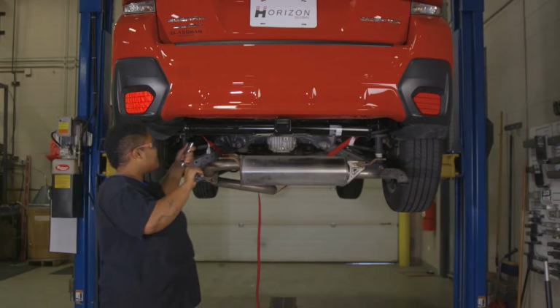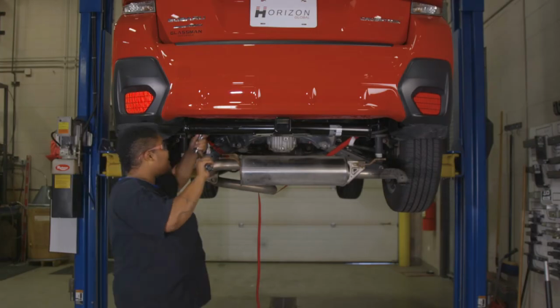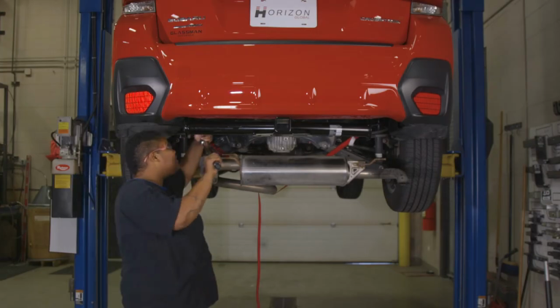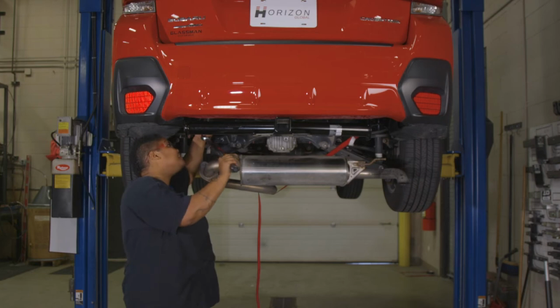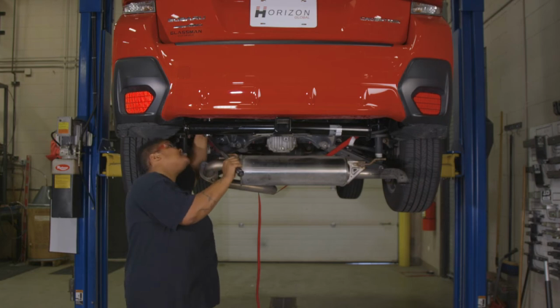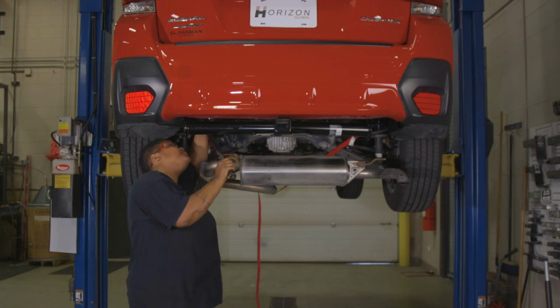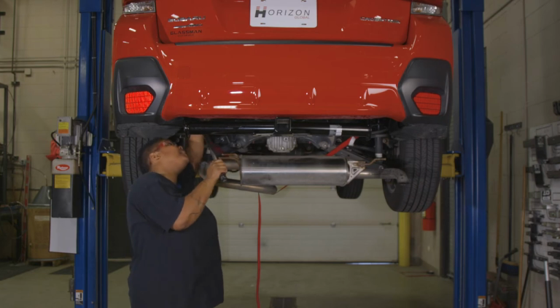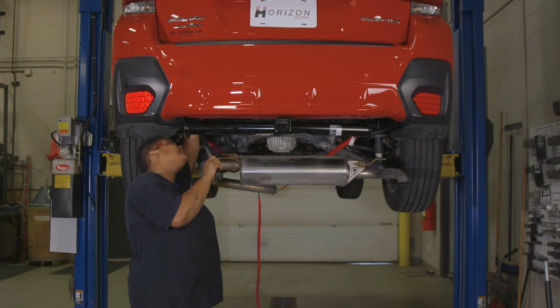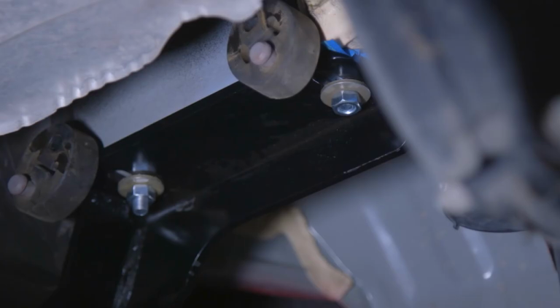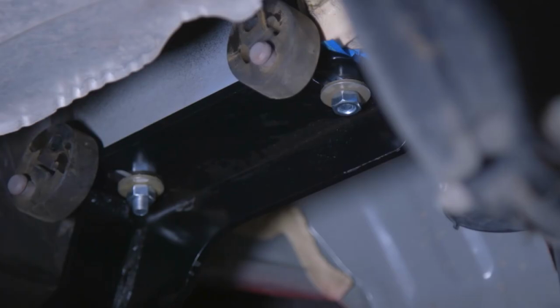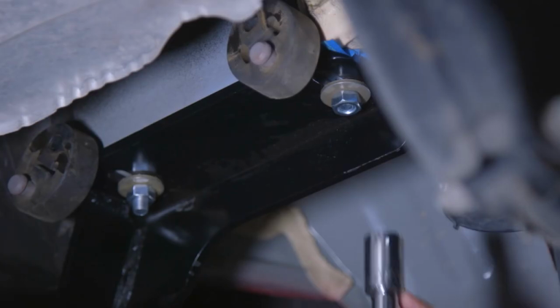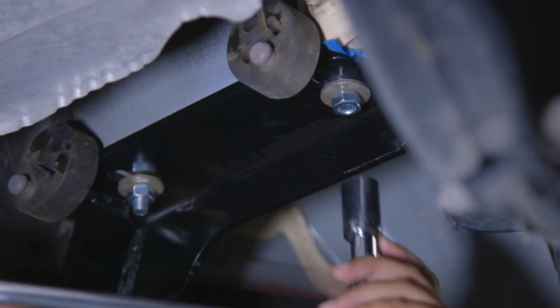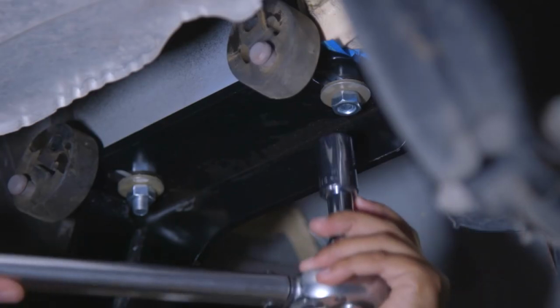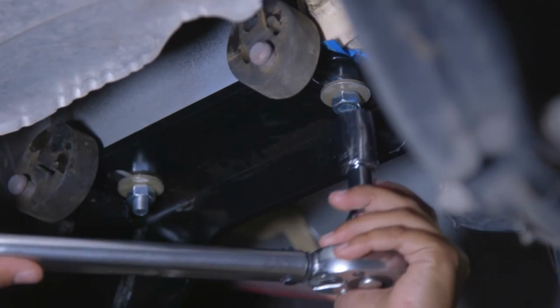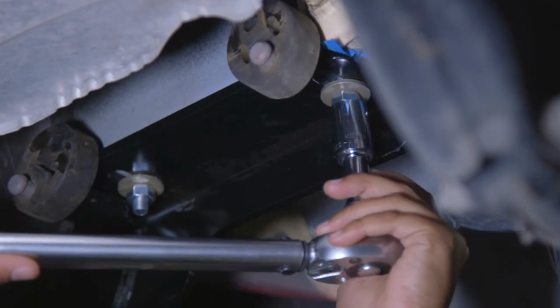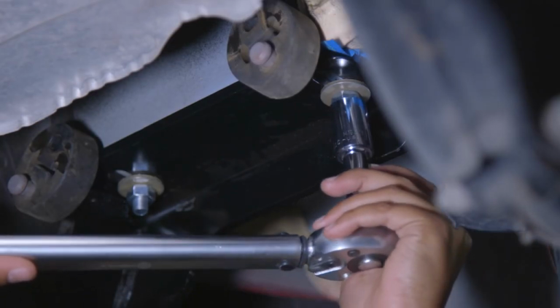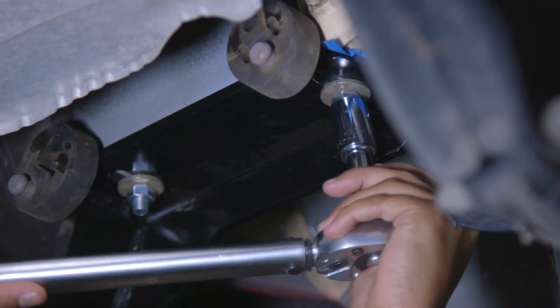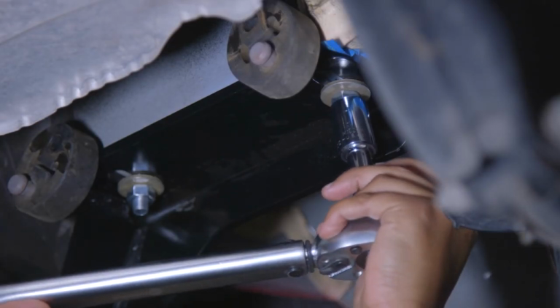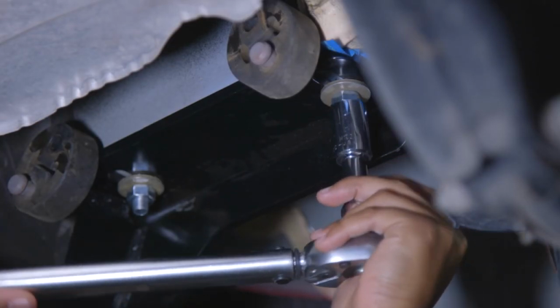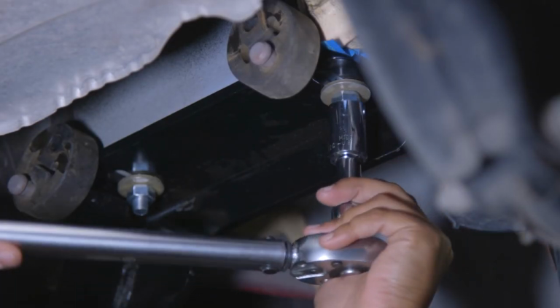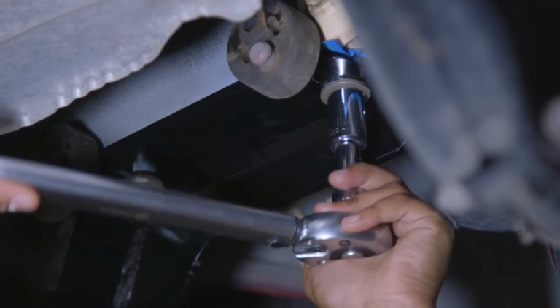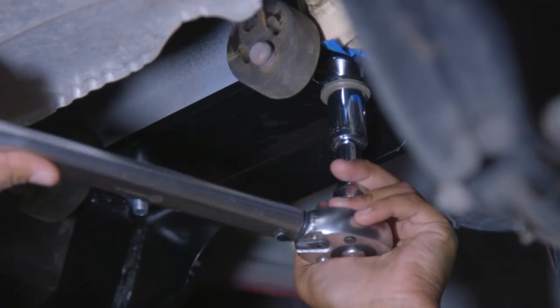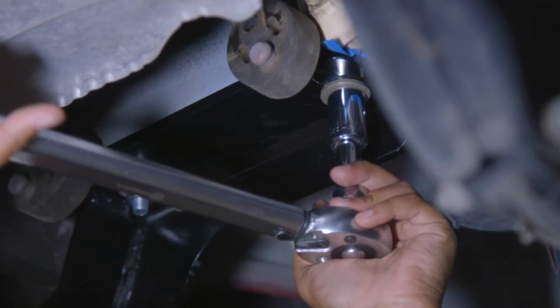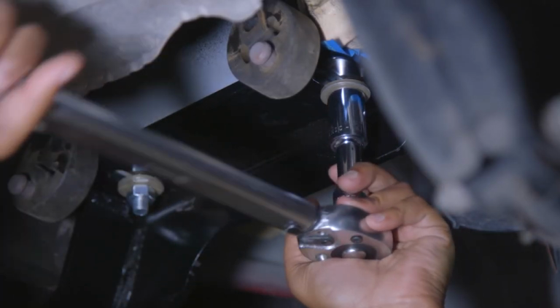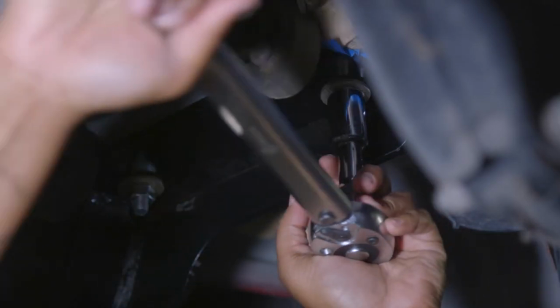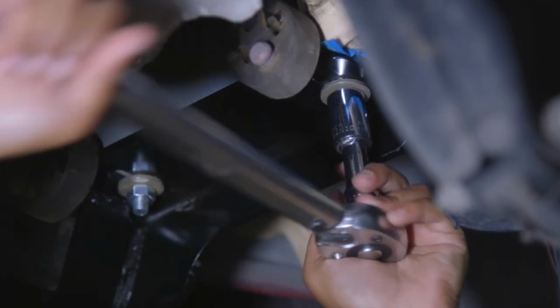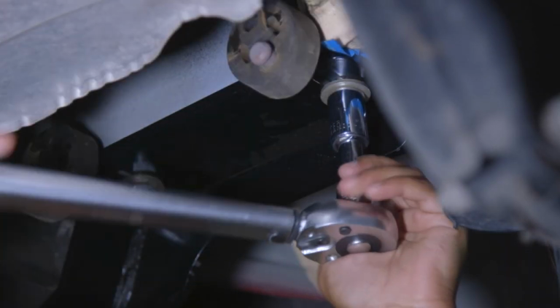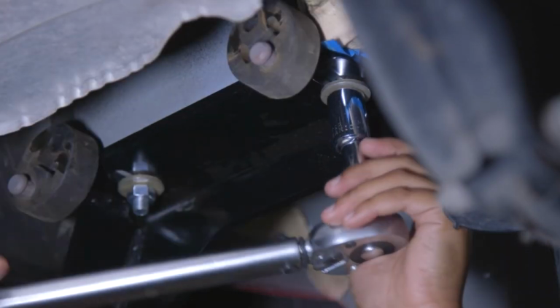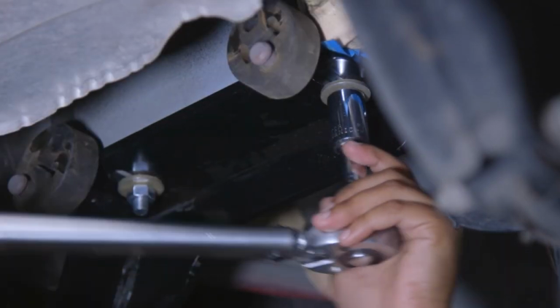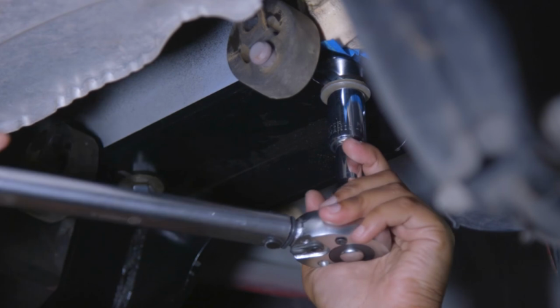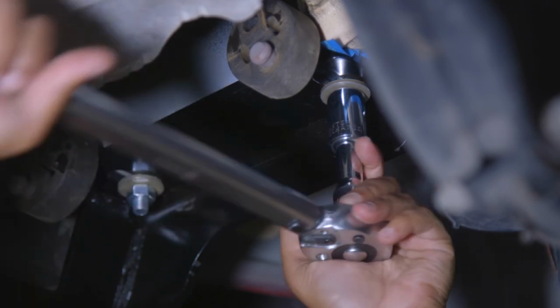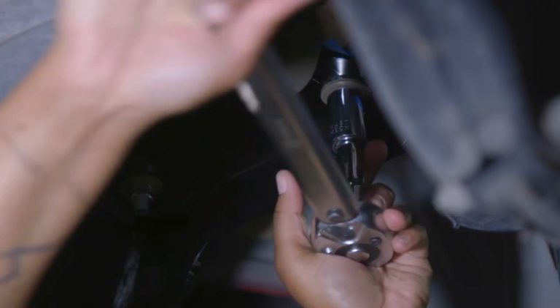After all the hardware has been secured, use a torque wrench to torque all the nuts to 50 foot-pounds.